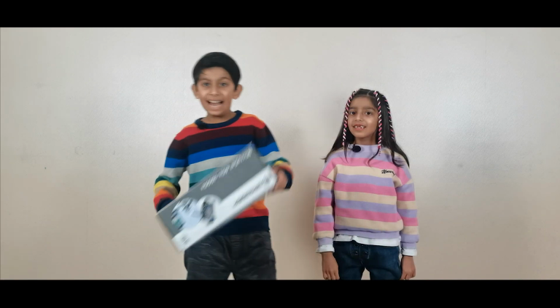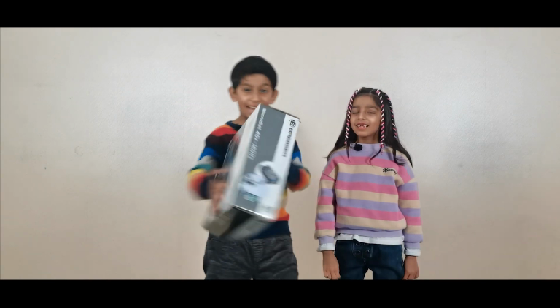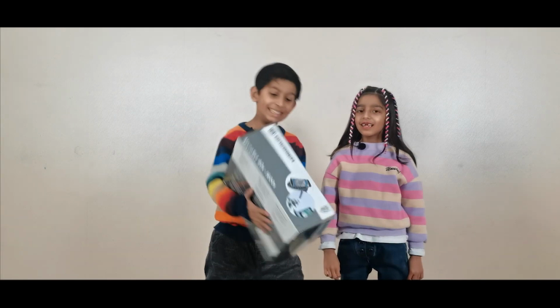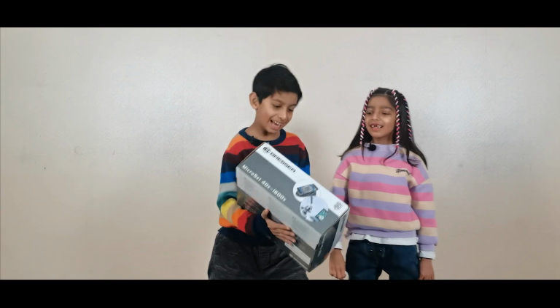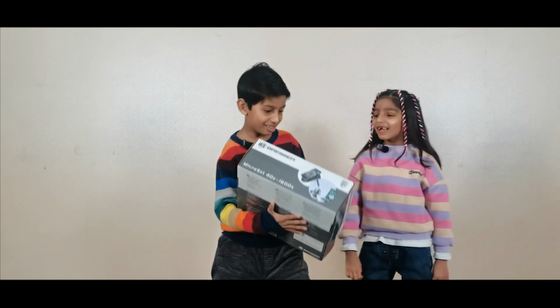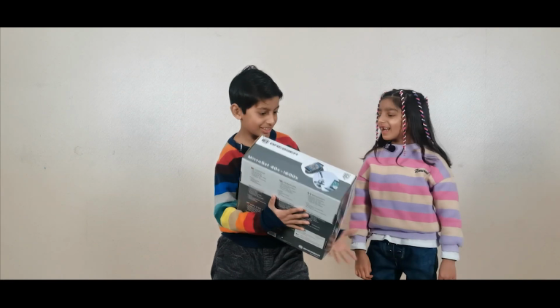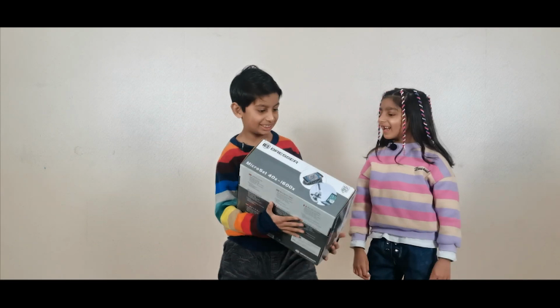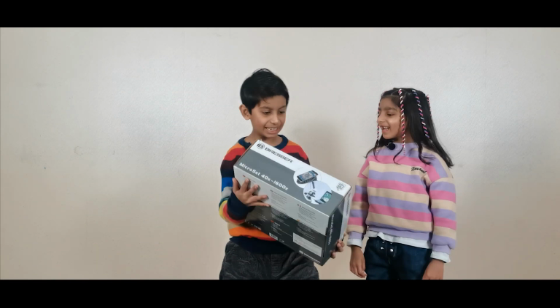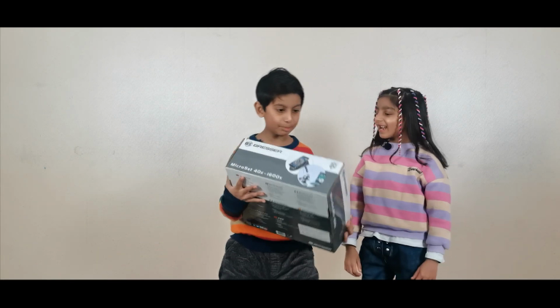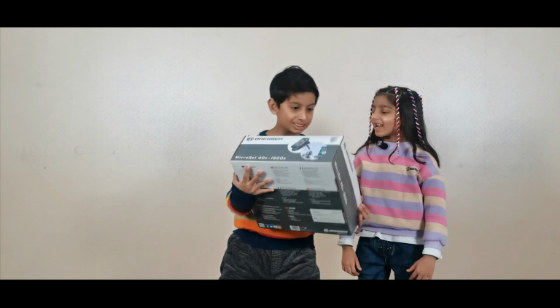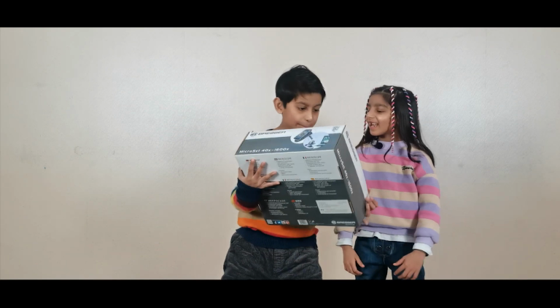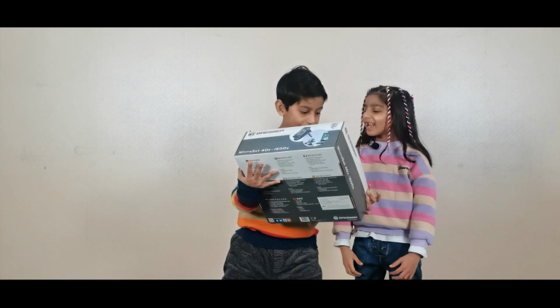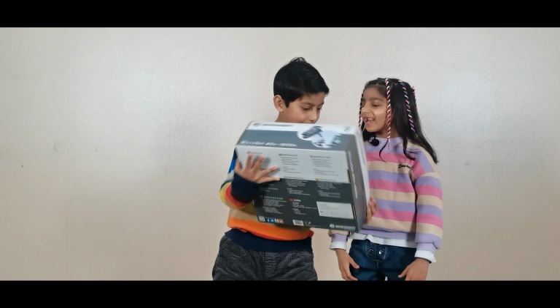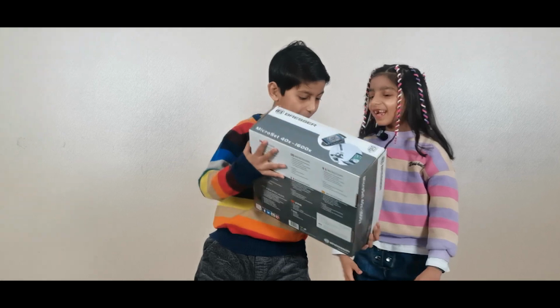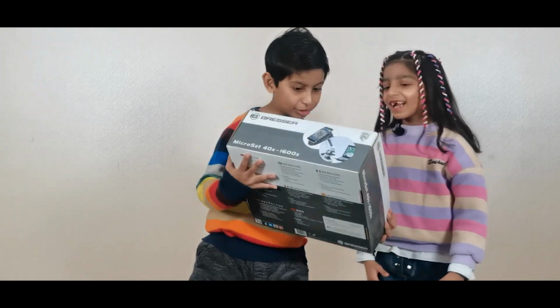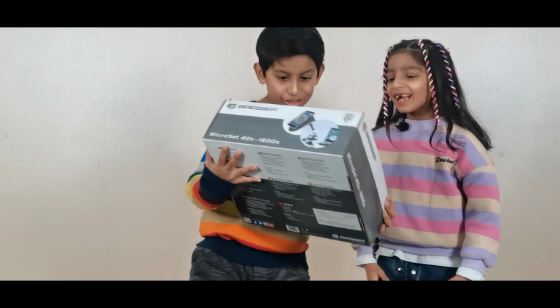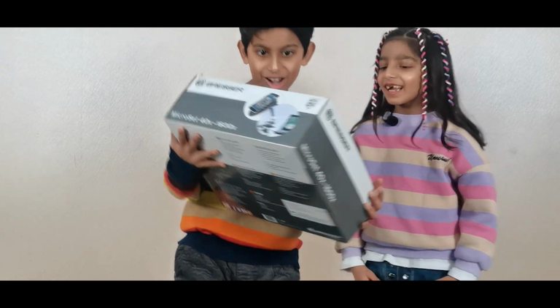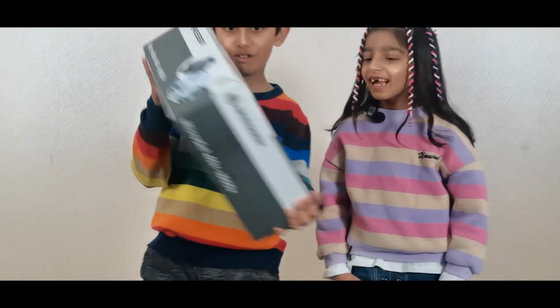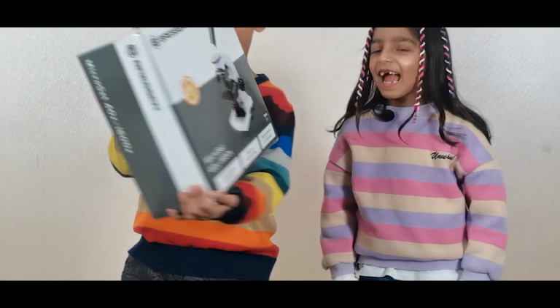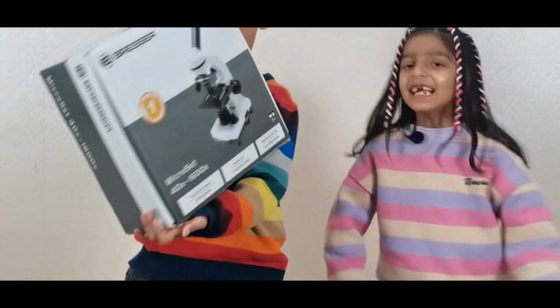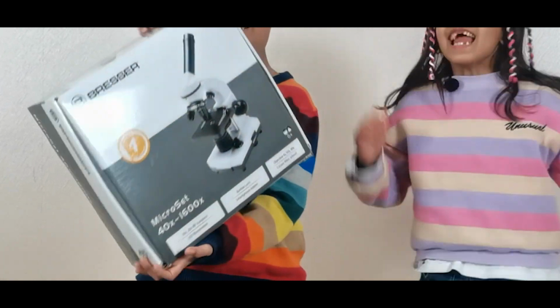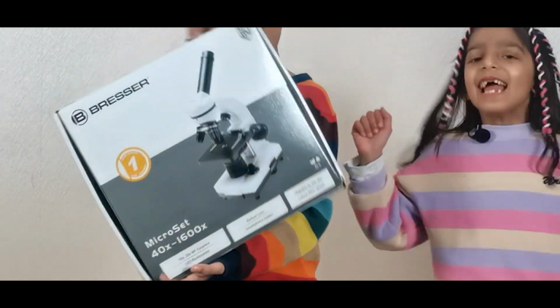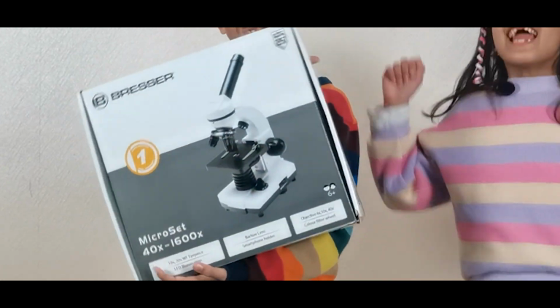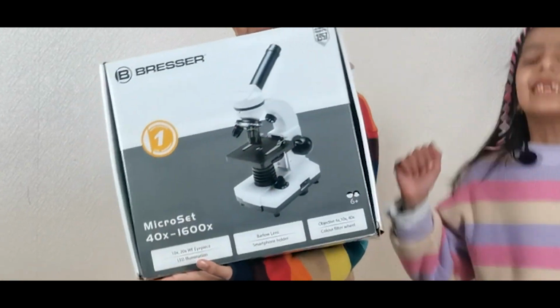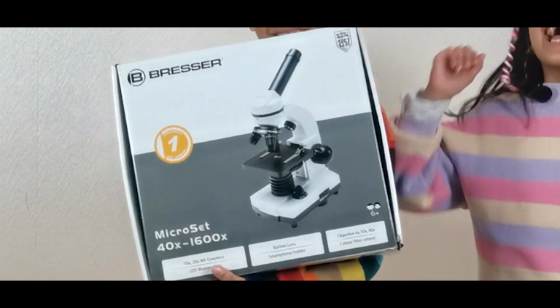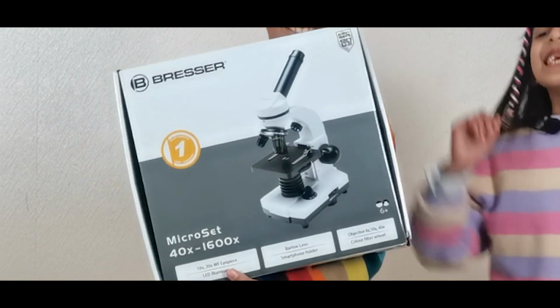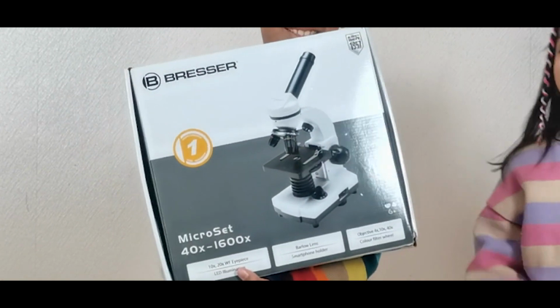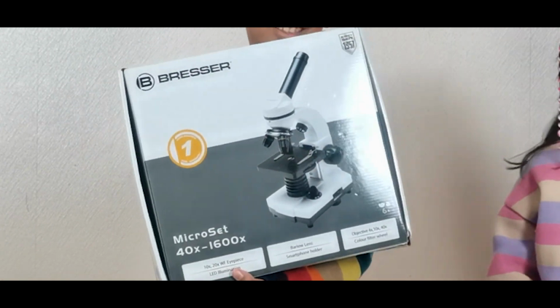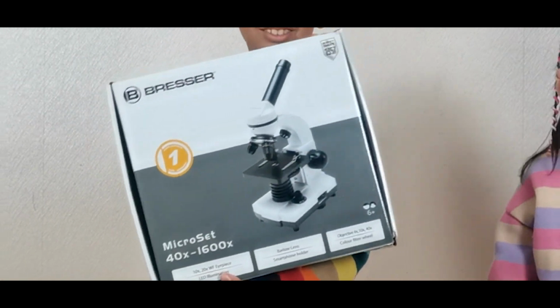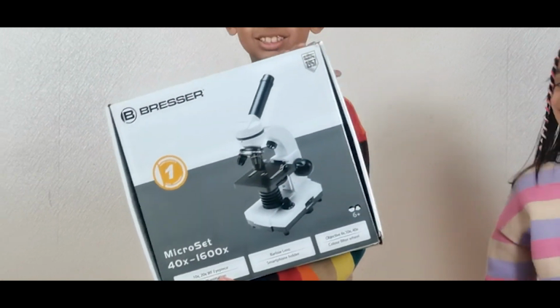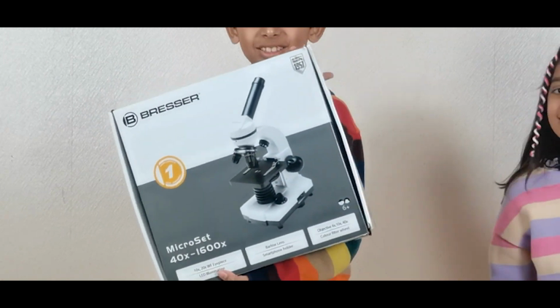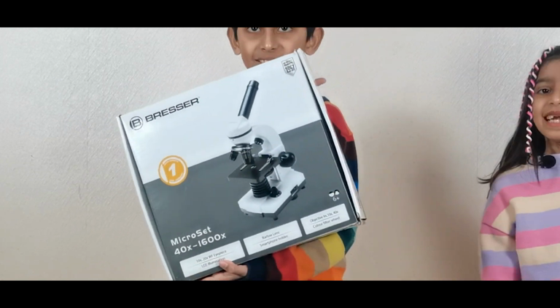Hania, look! Daddy brought us a mini microscope. Yay! Daddy, it's so sweet.